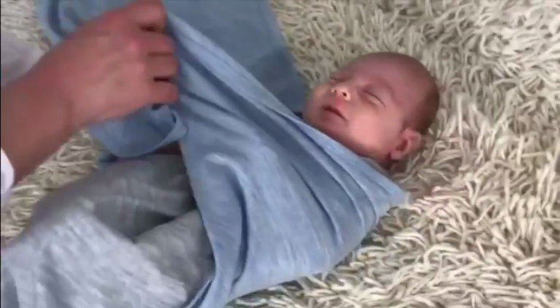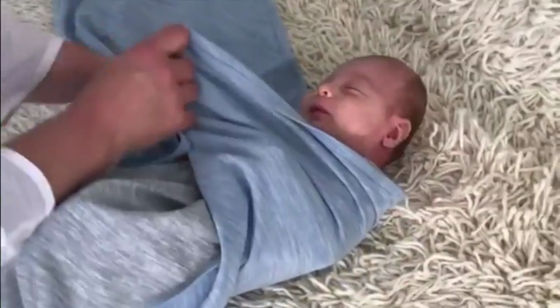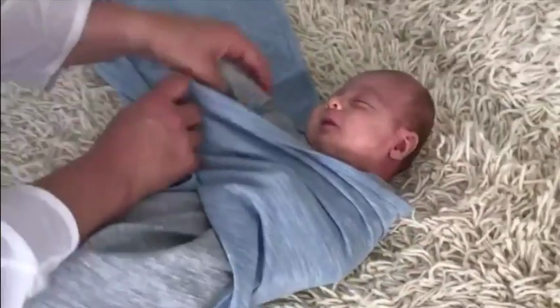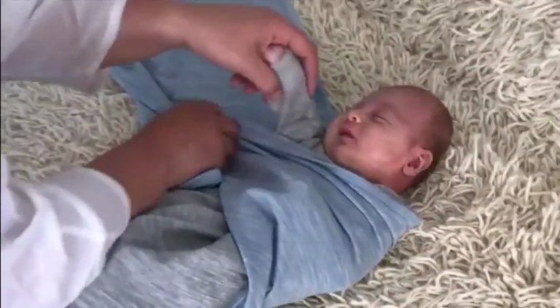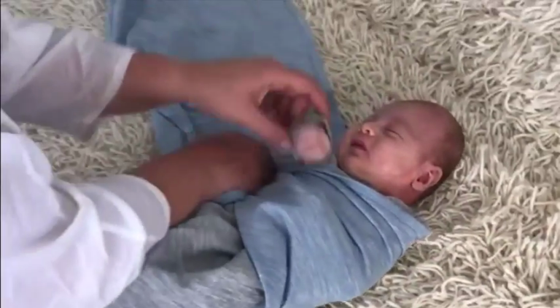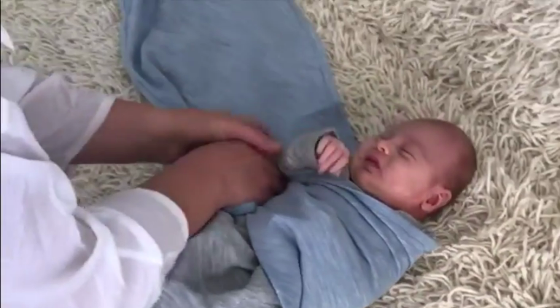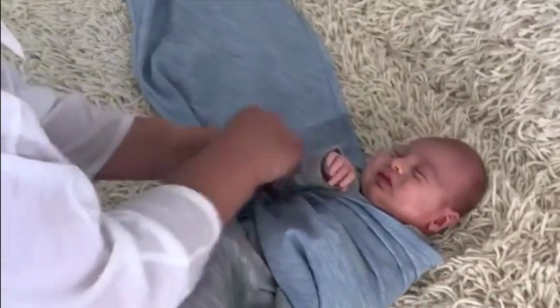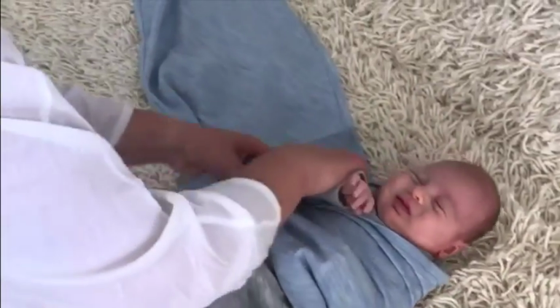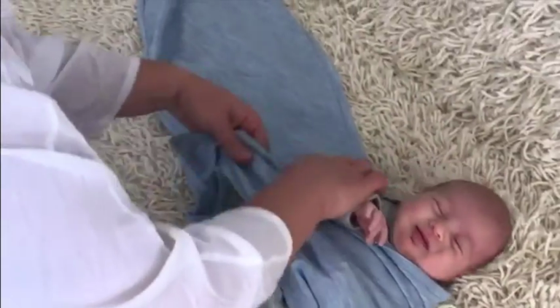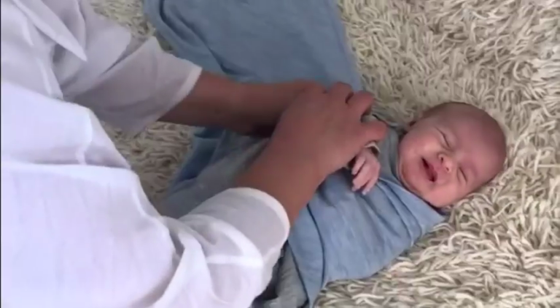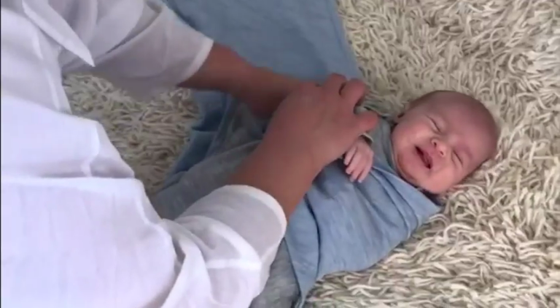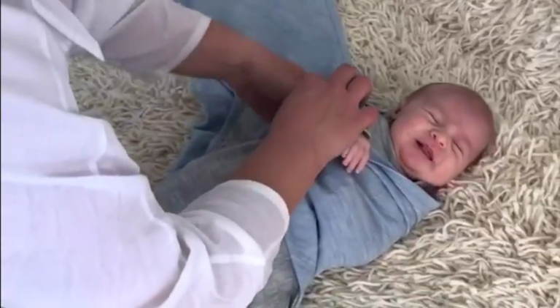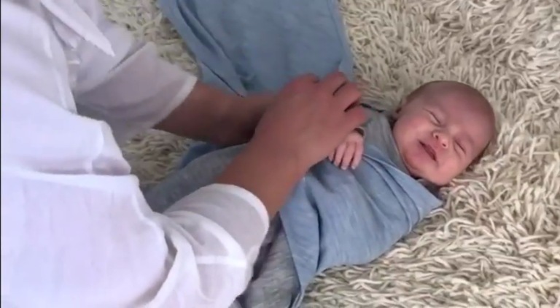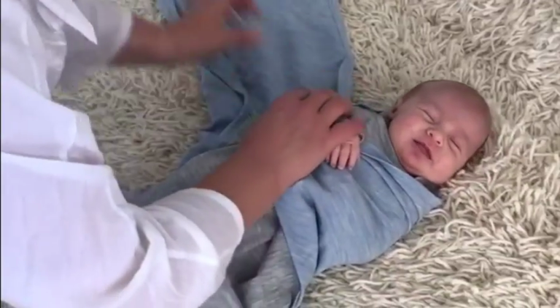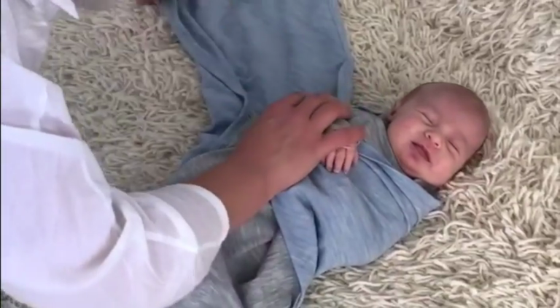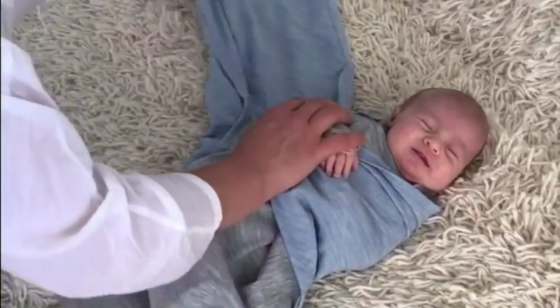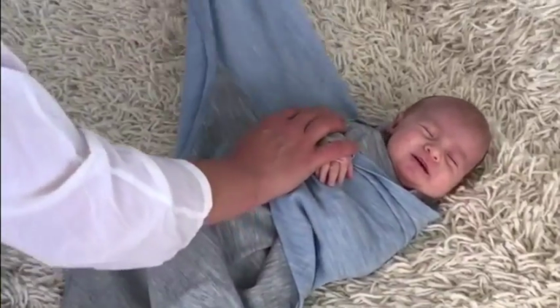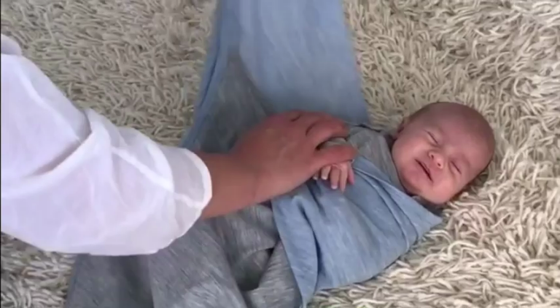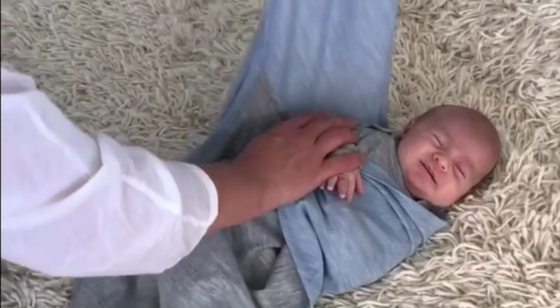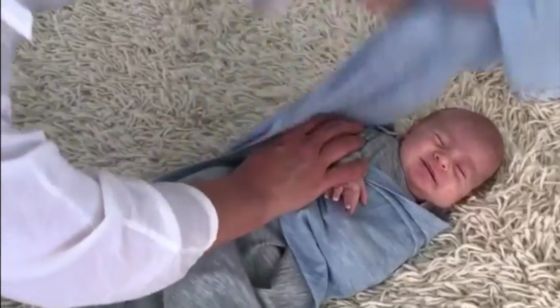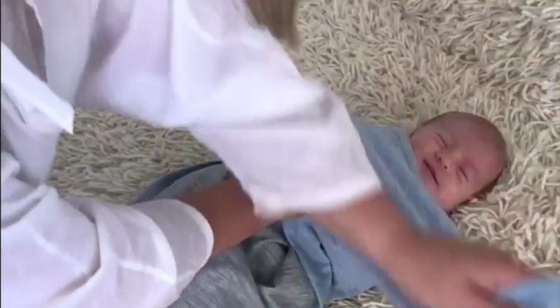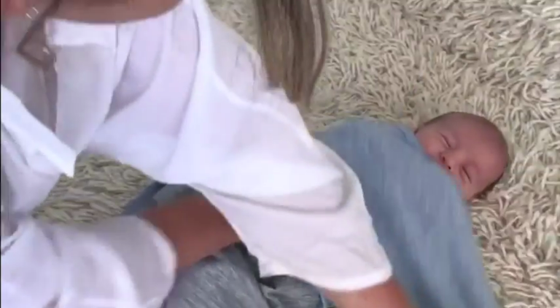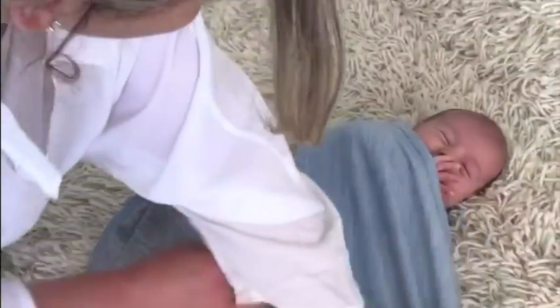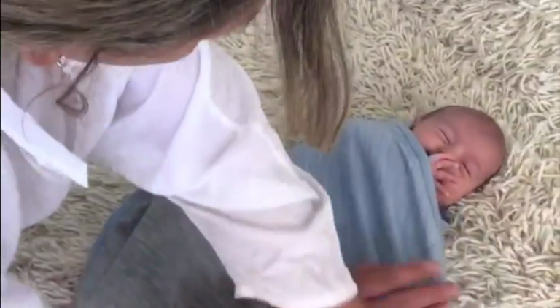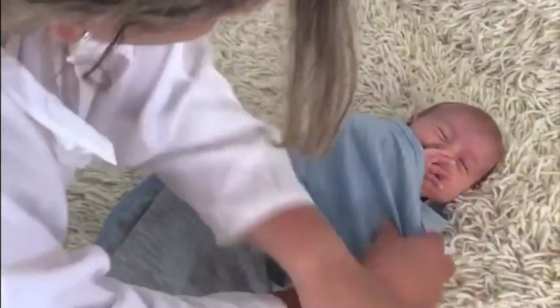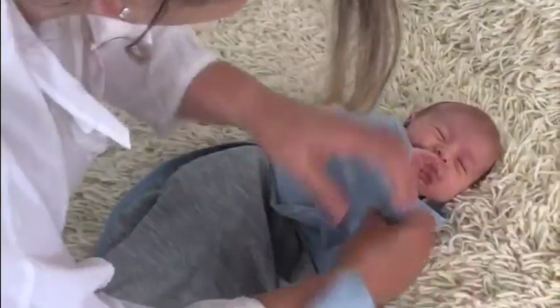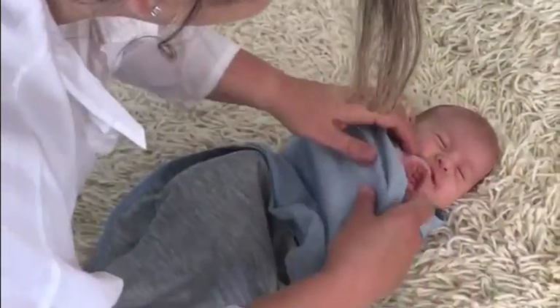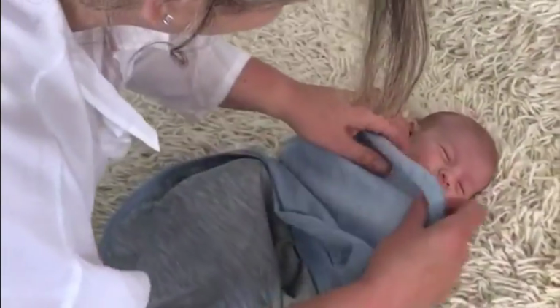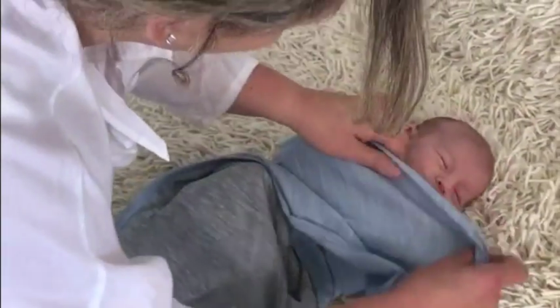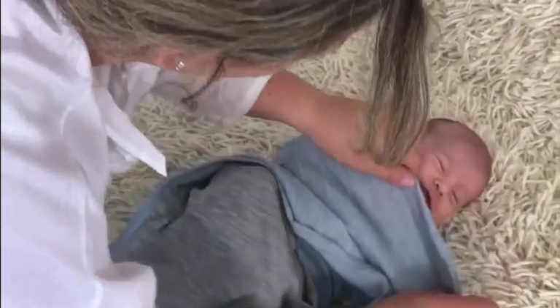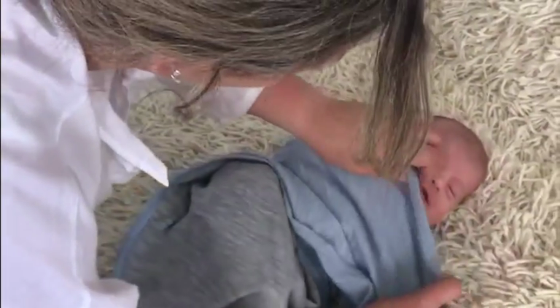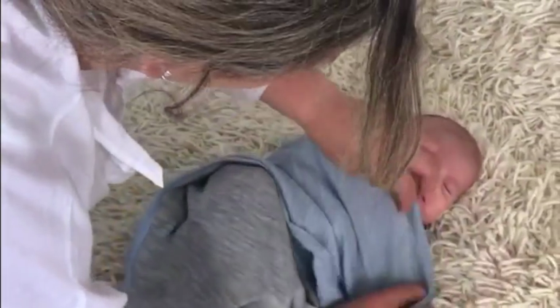Step 2. Fold the shorter wing in the diagonal direction over baby's left shoulder and tuck under baby's right side.